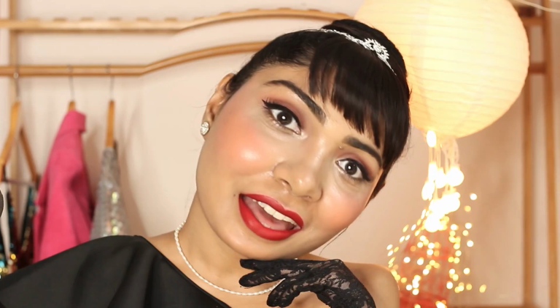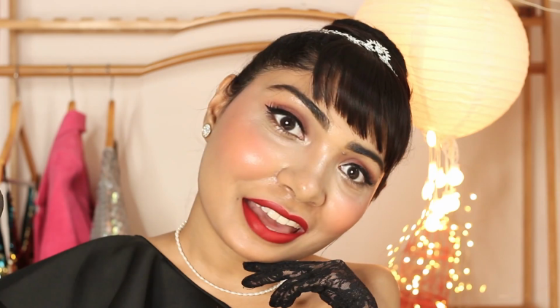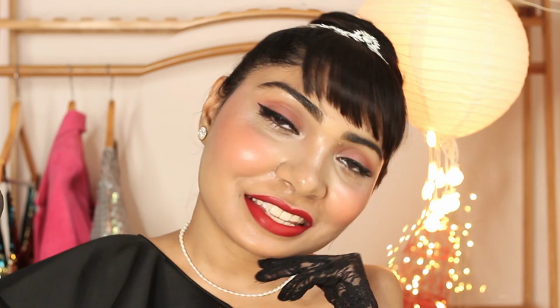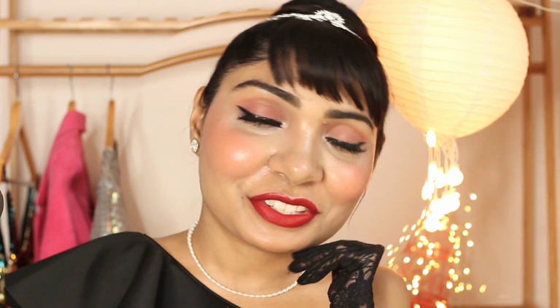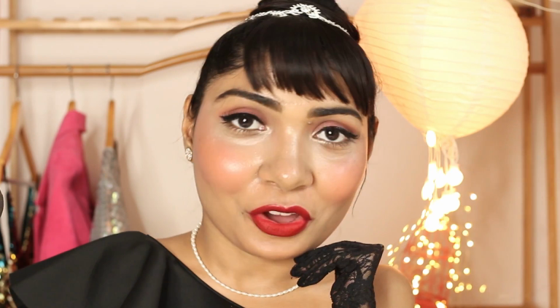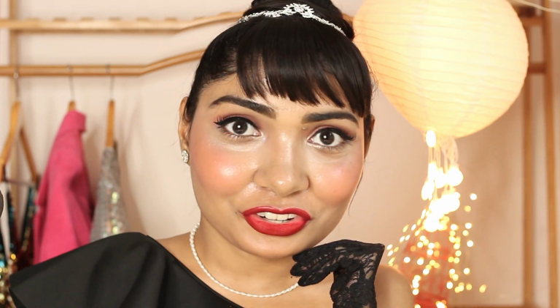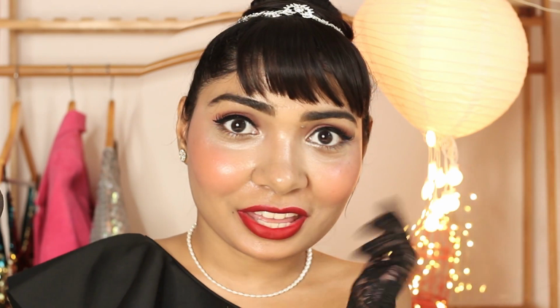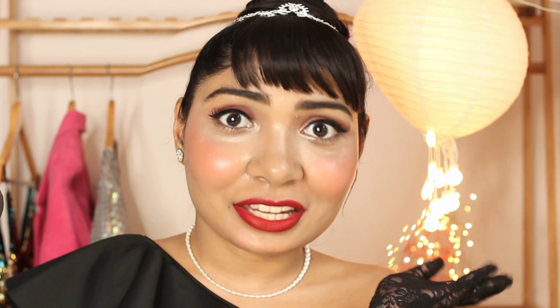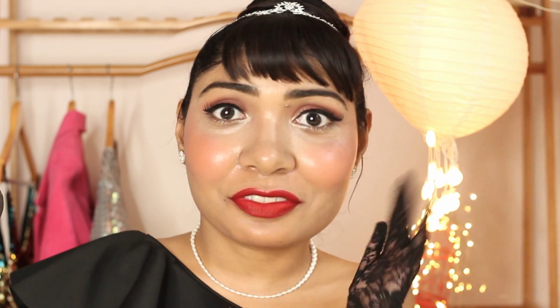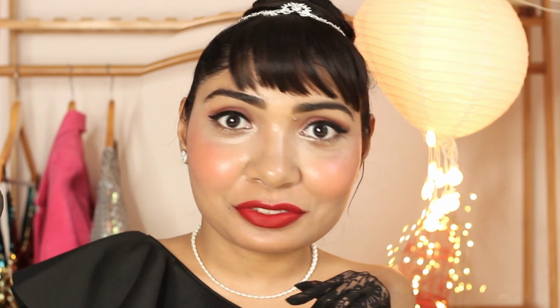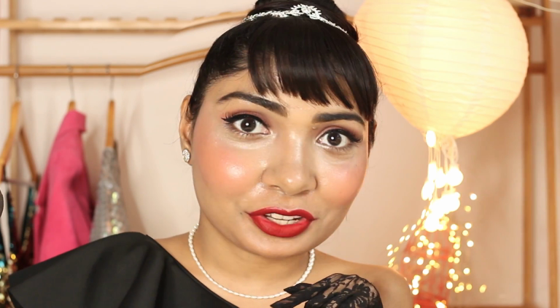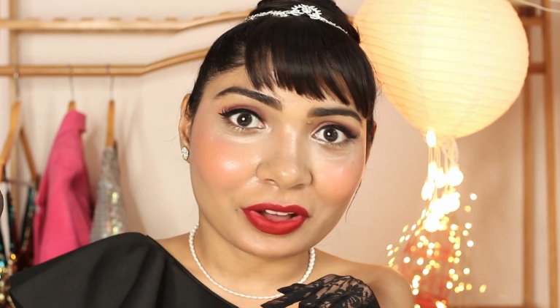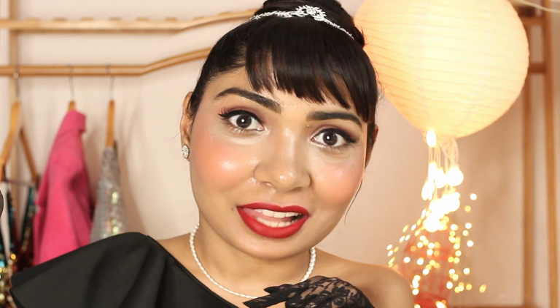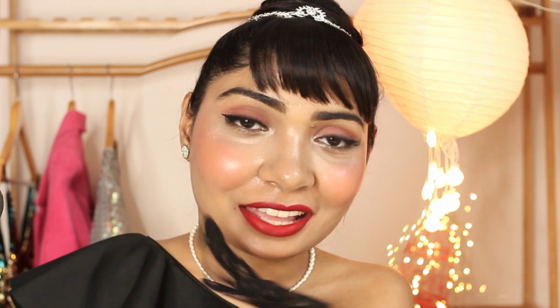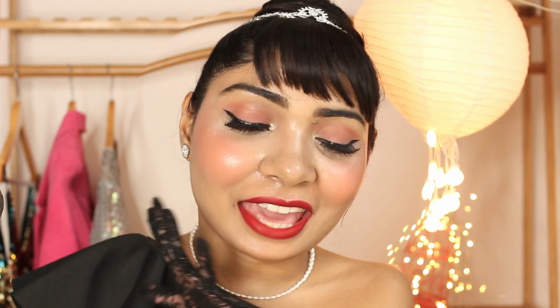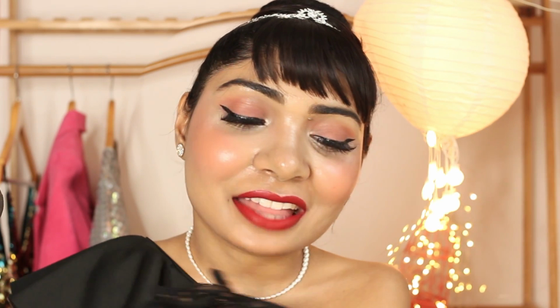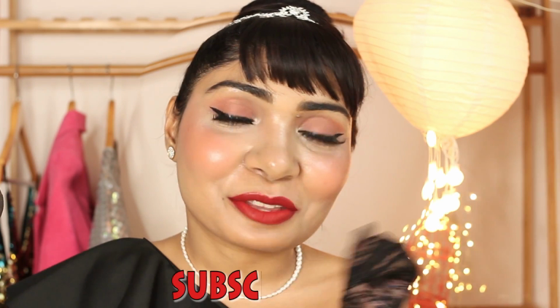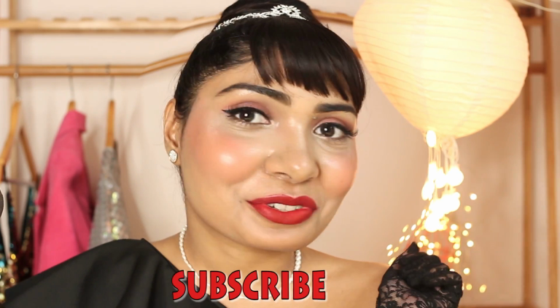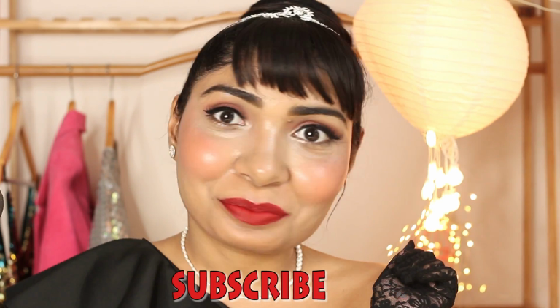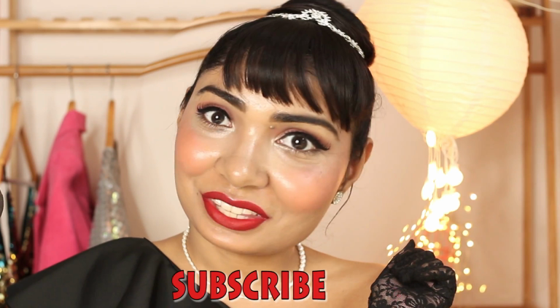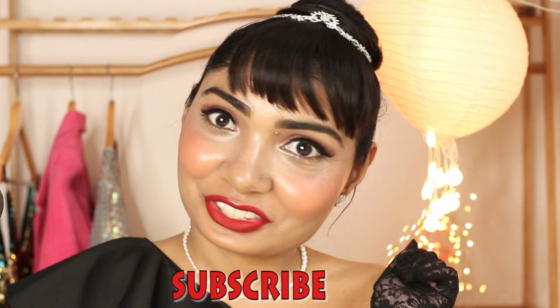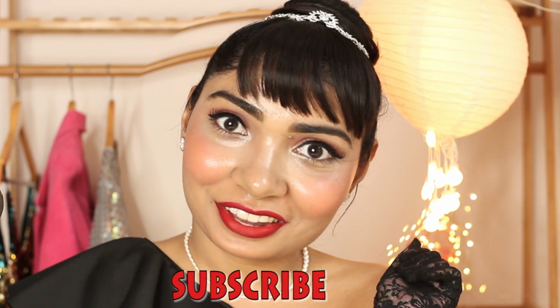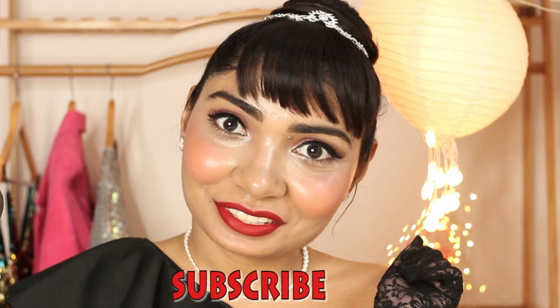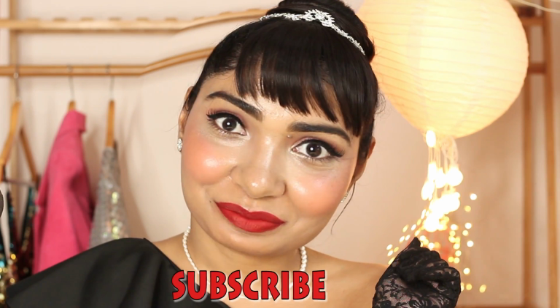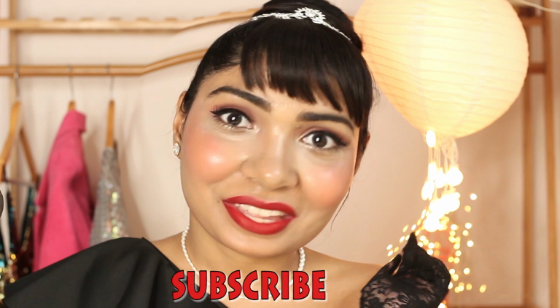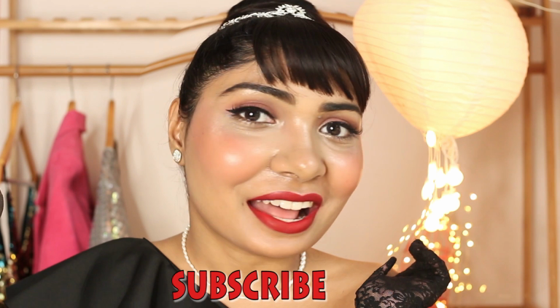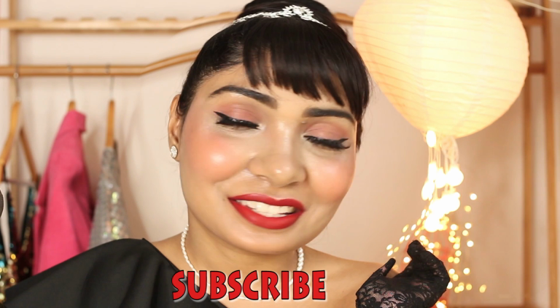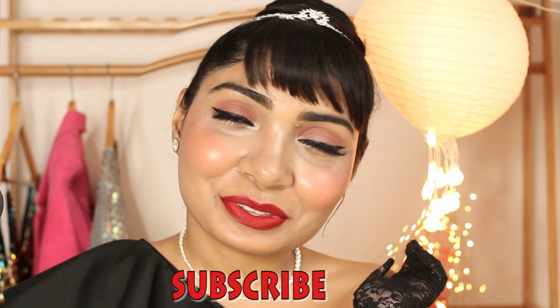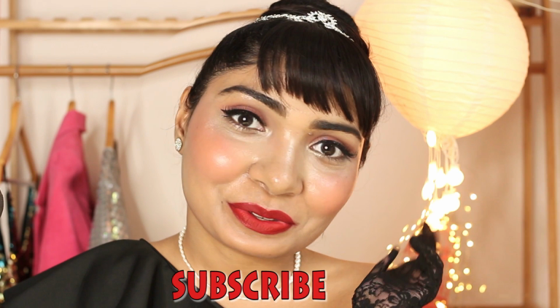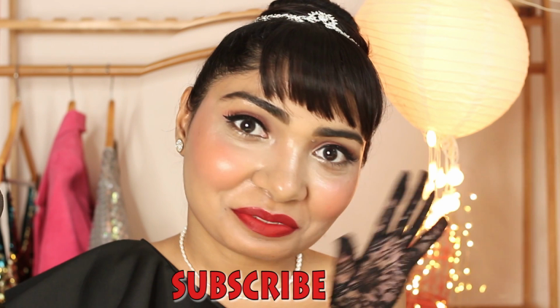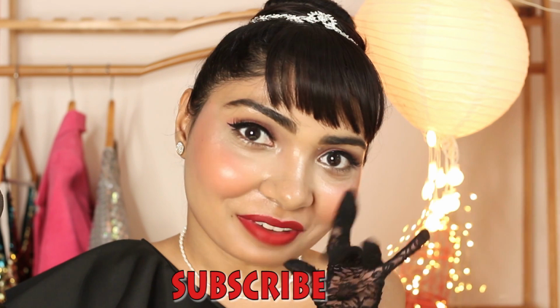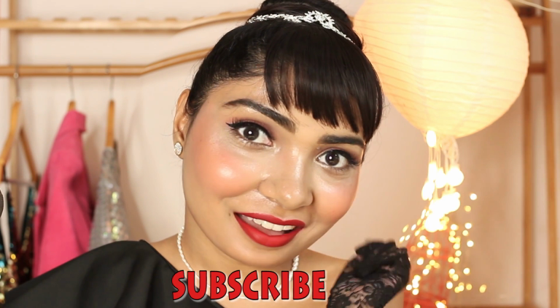Hey guys, it is Audrey again. Give this video a like and subscribe to this channel and I'll see you soon. Bye!